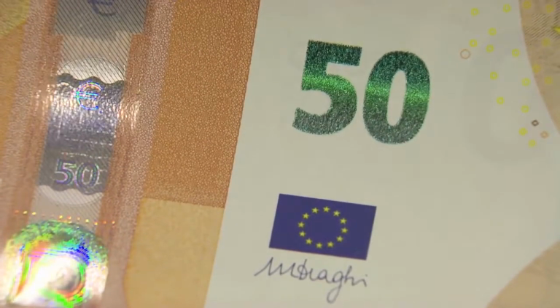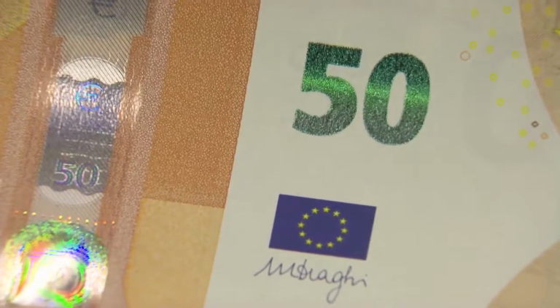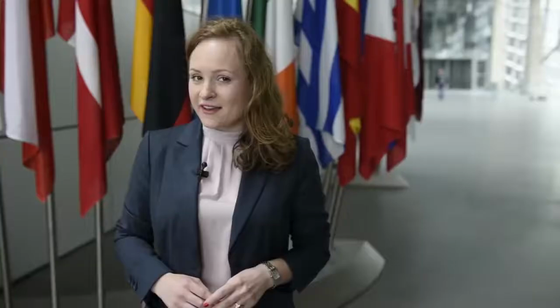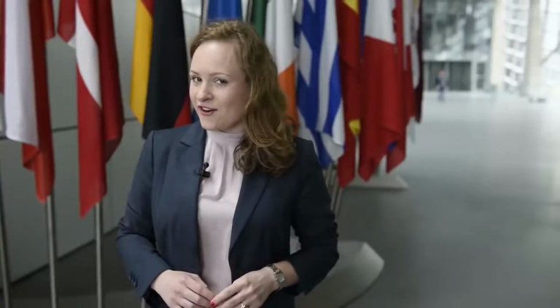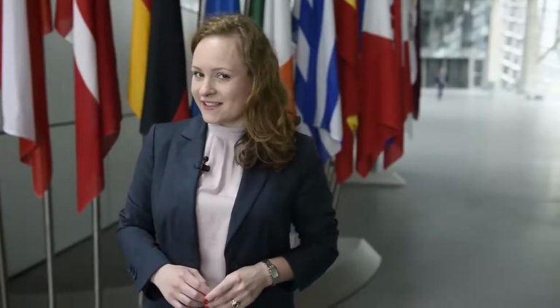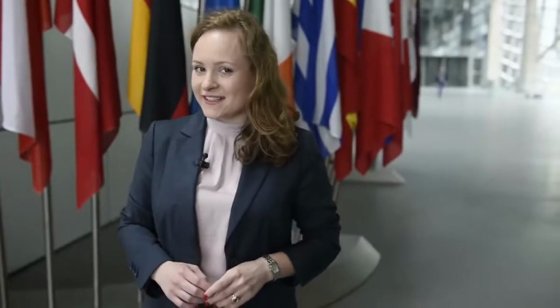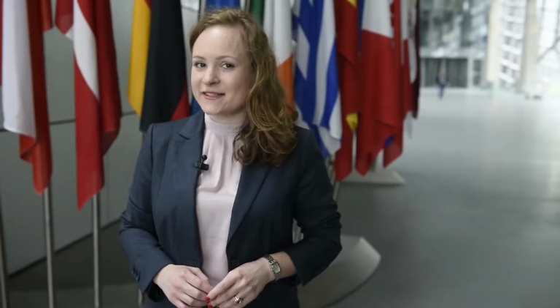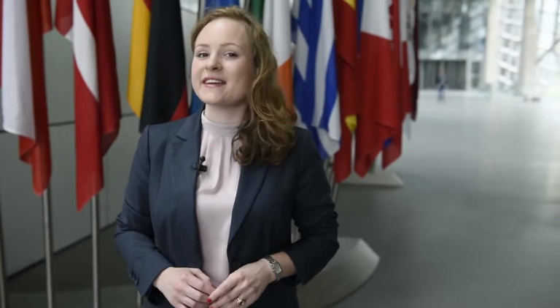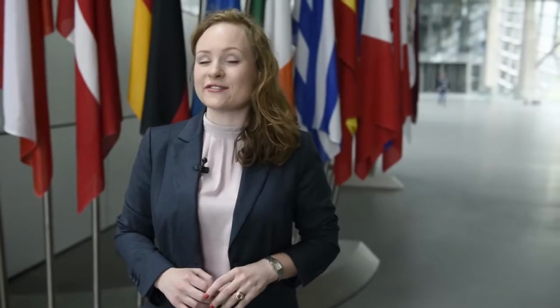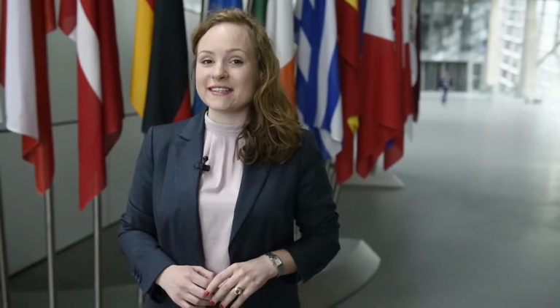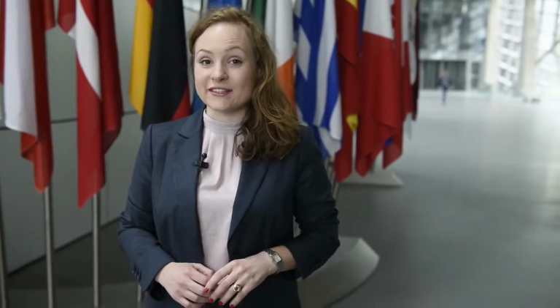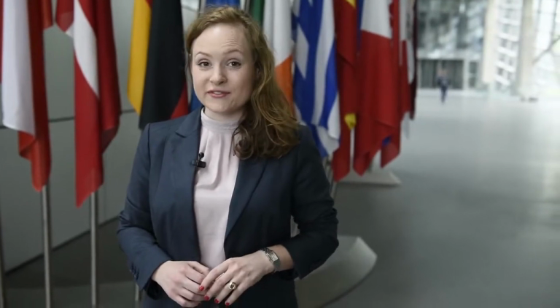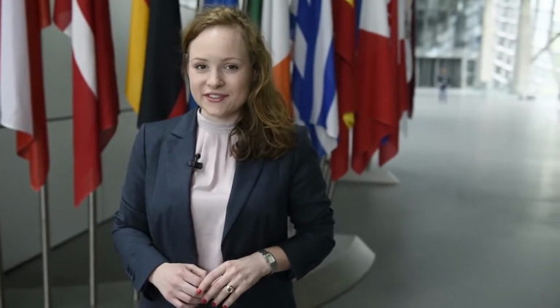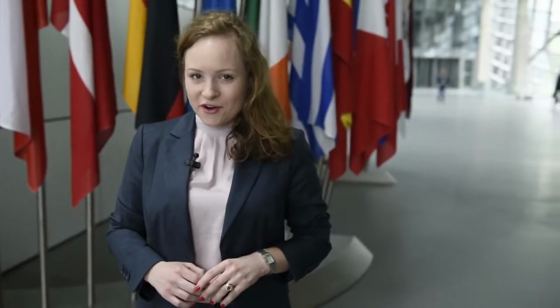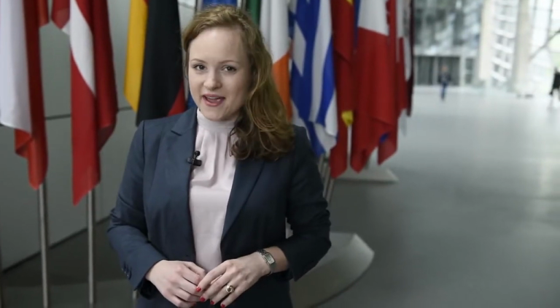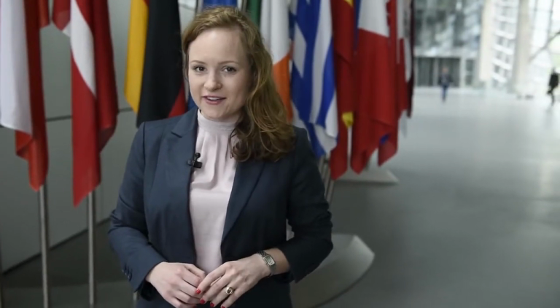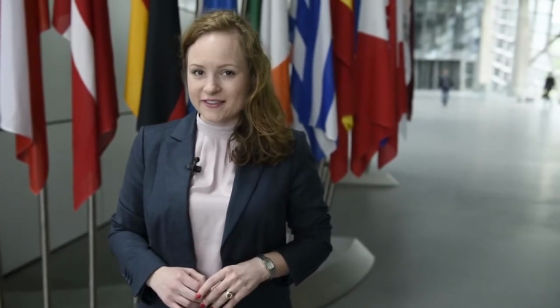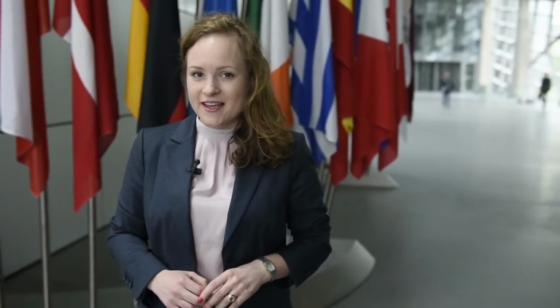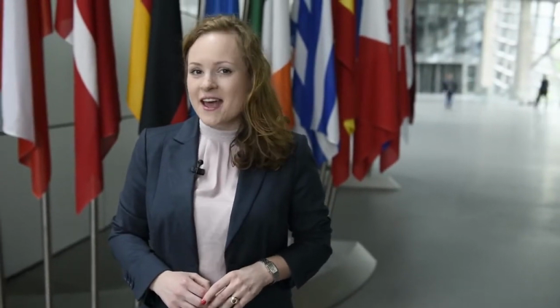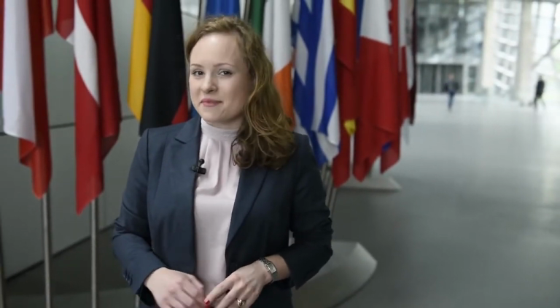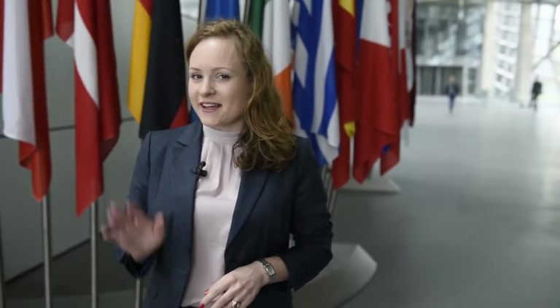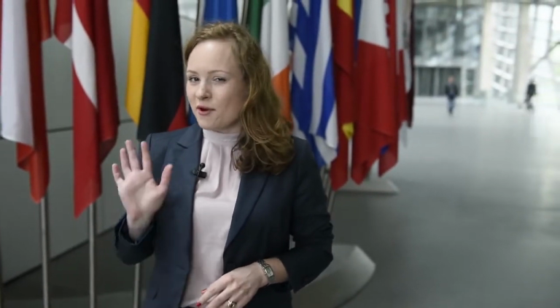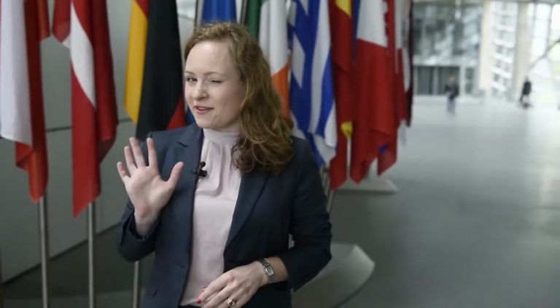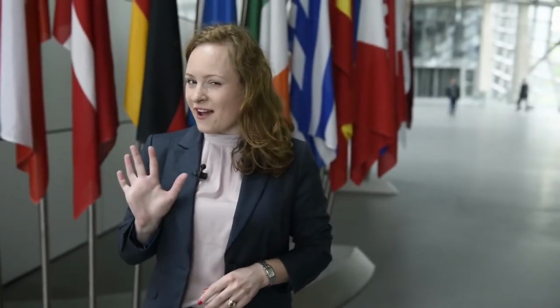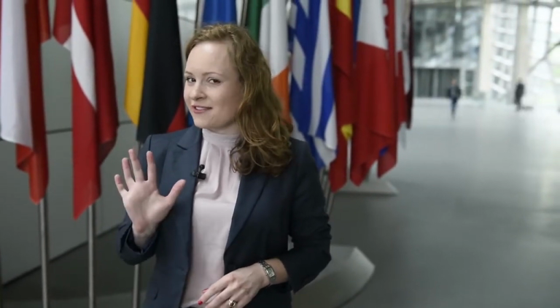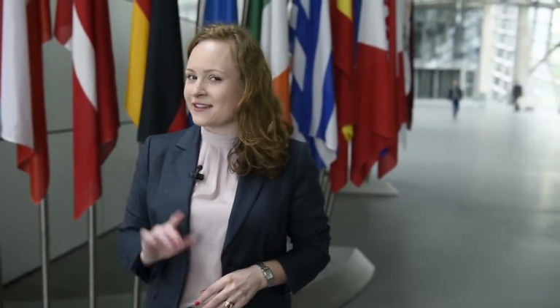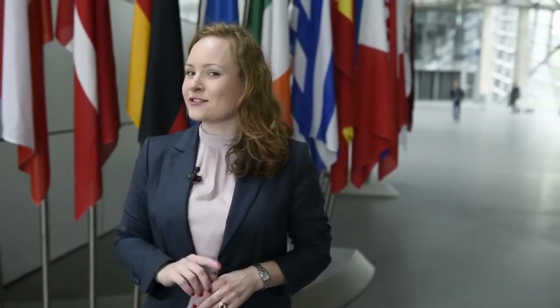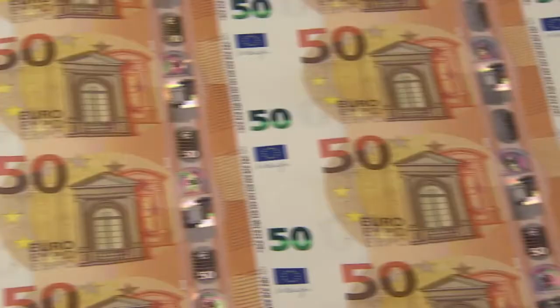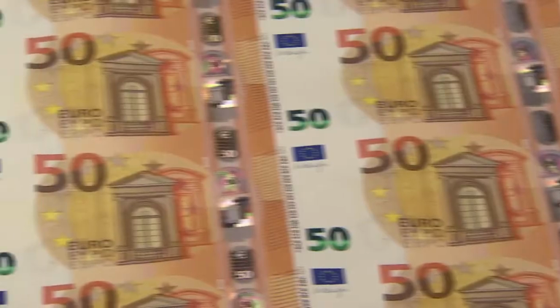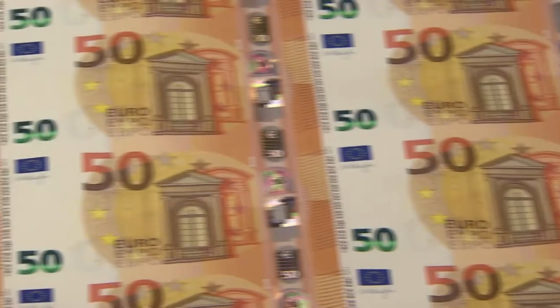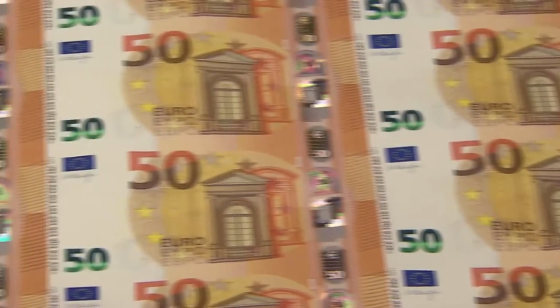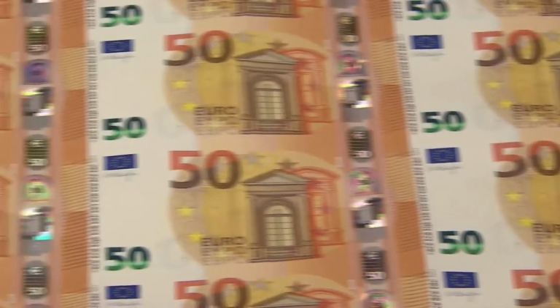You may have heard that the ECB has released a new 50 euro banknote. But there are probably five things you still don't know about it.